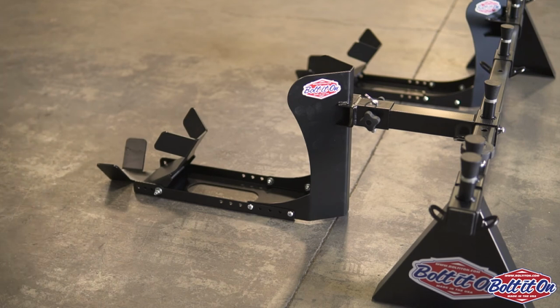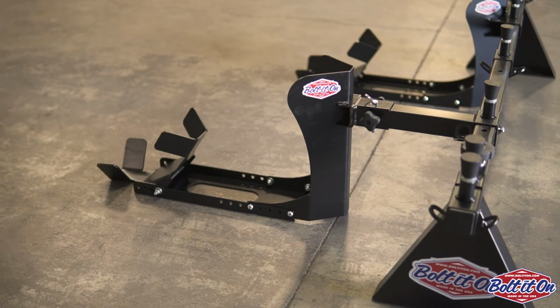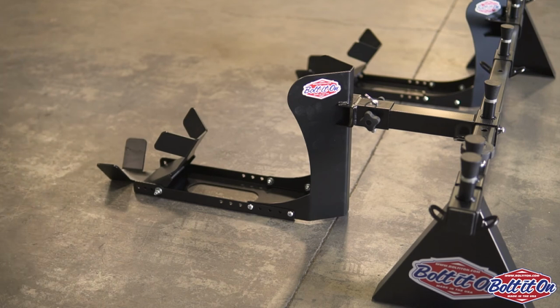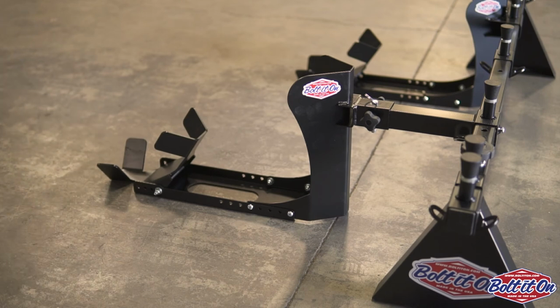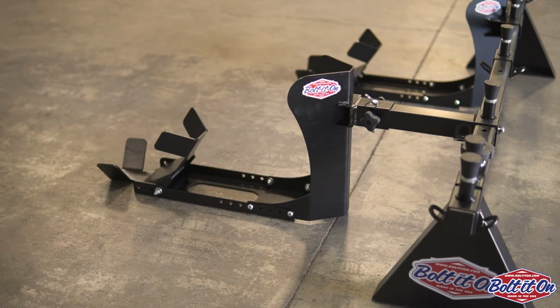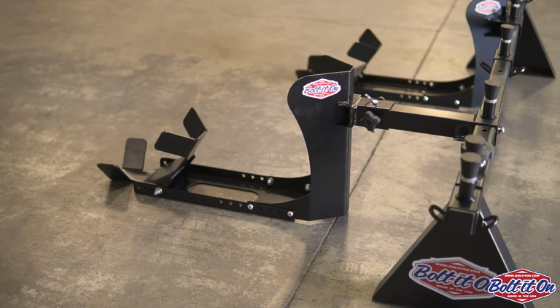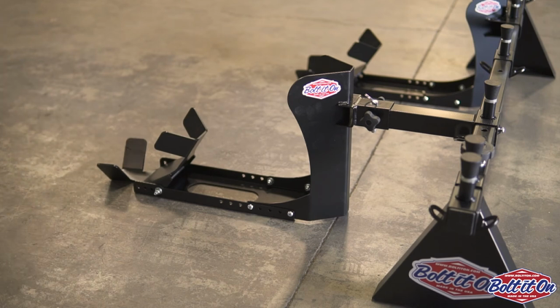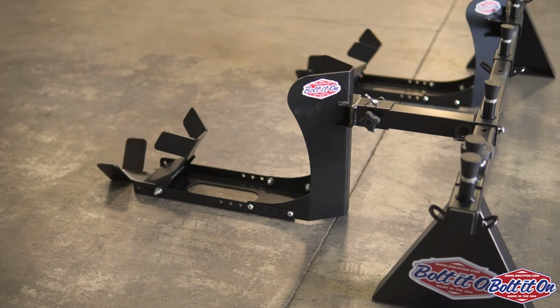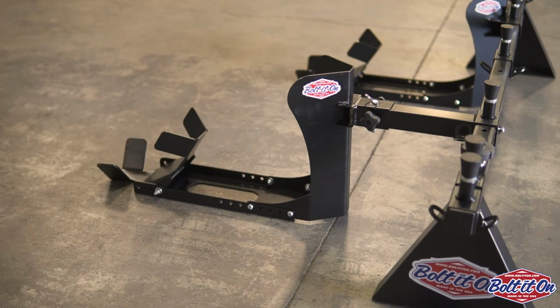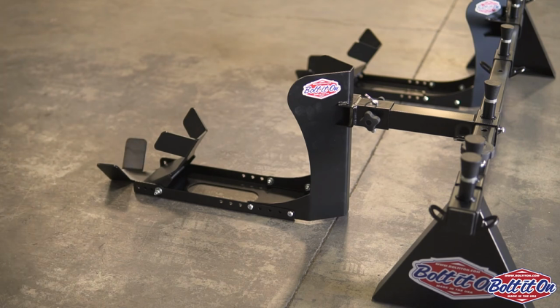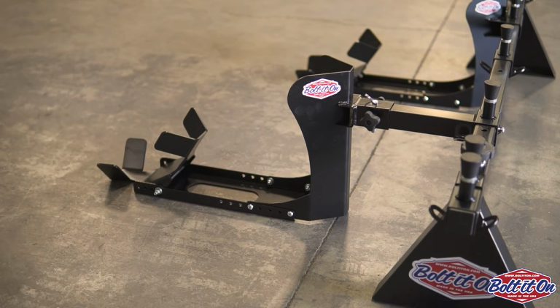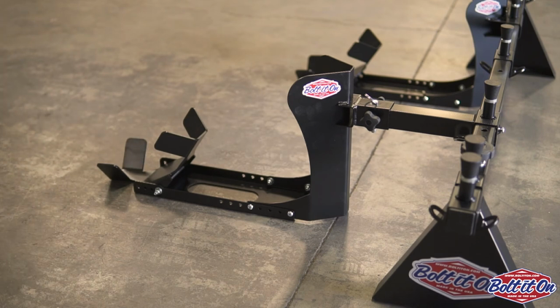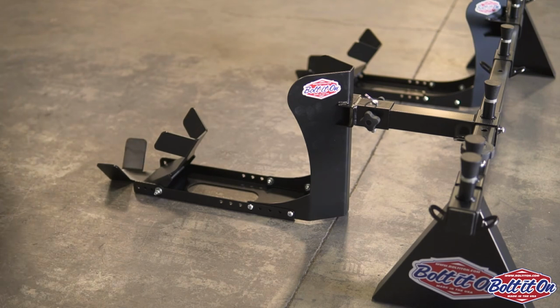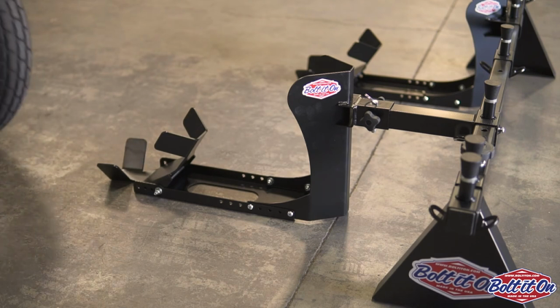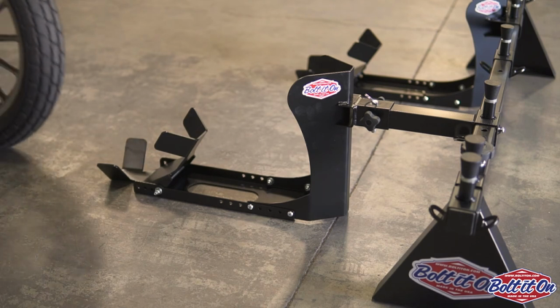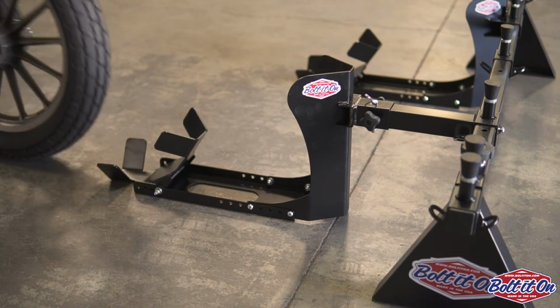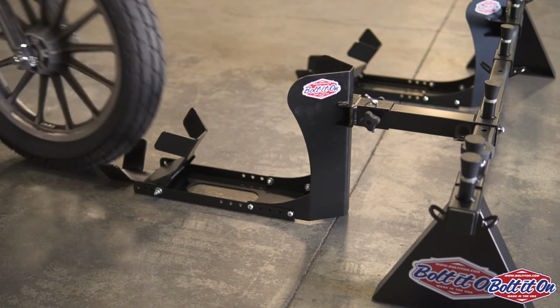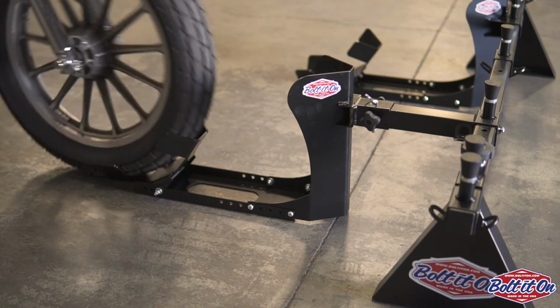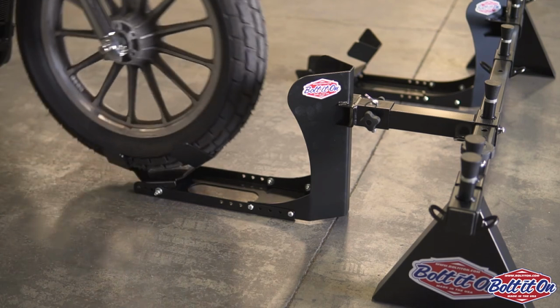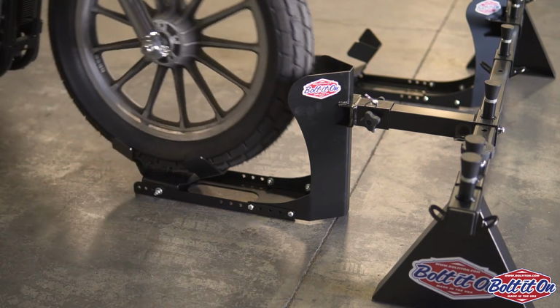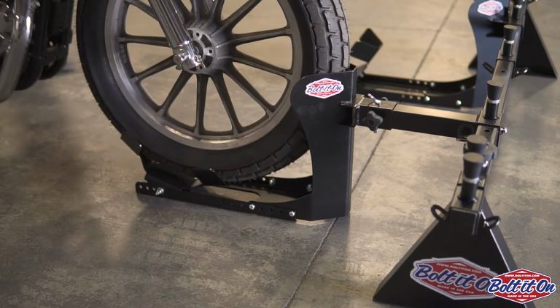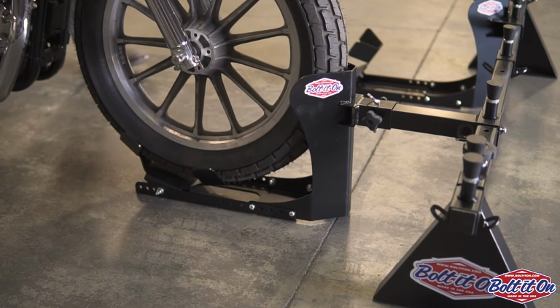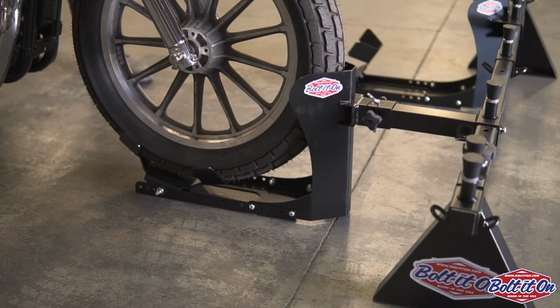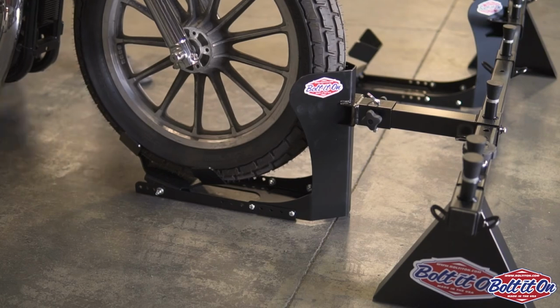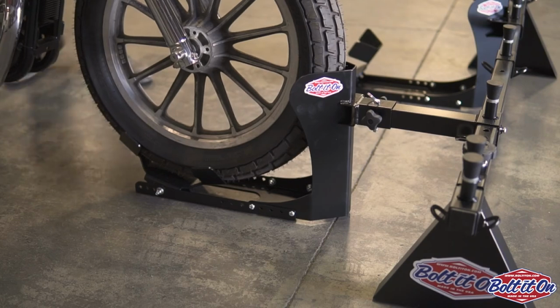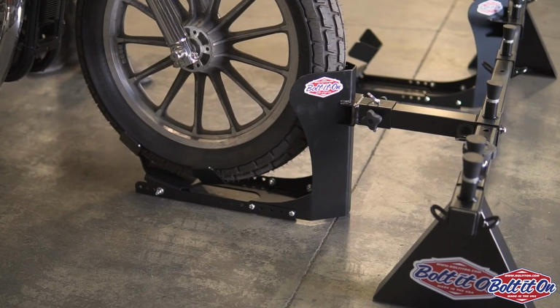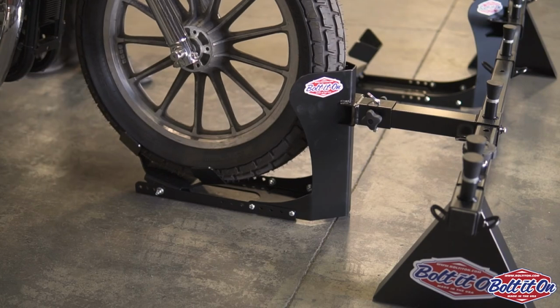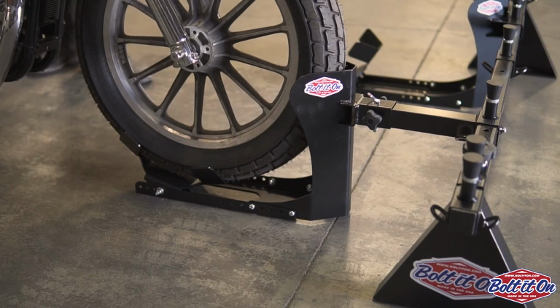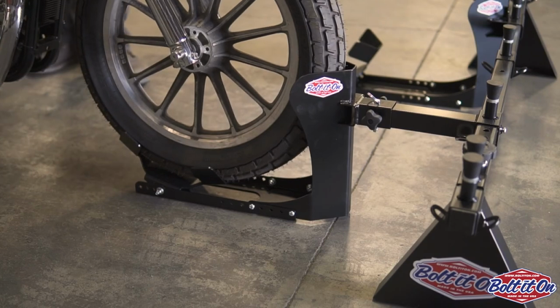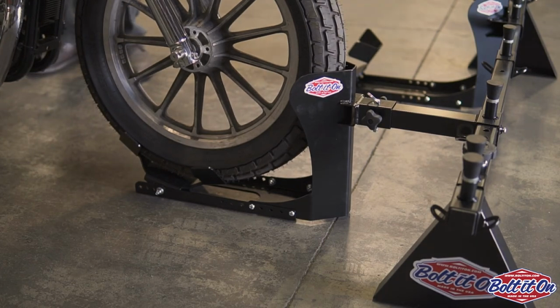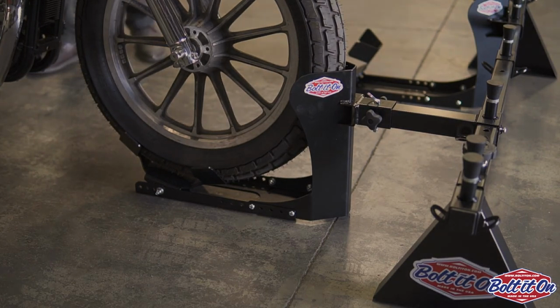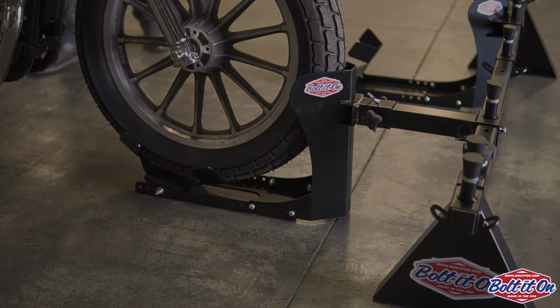When you get ready to load the bikes up — bam! There you go.